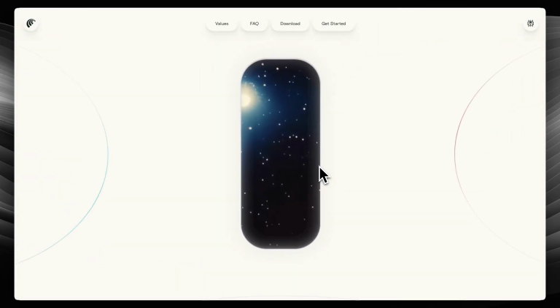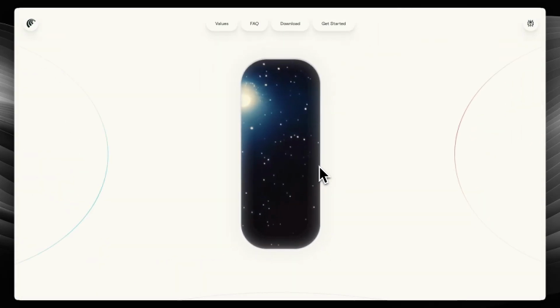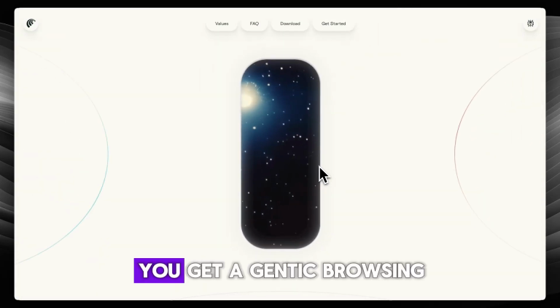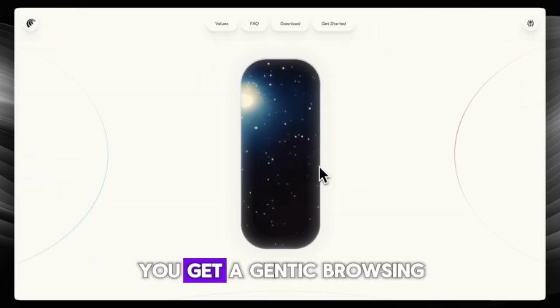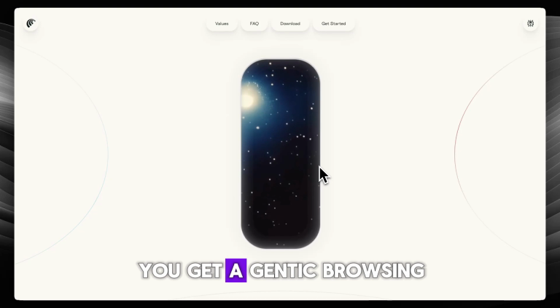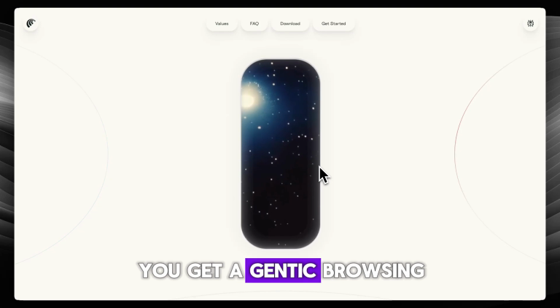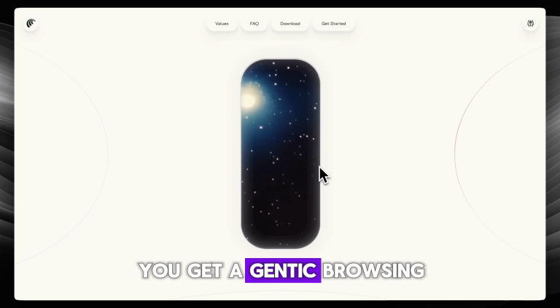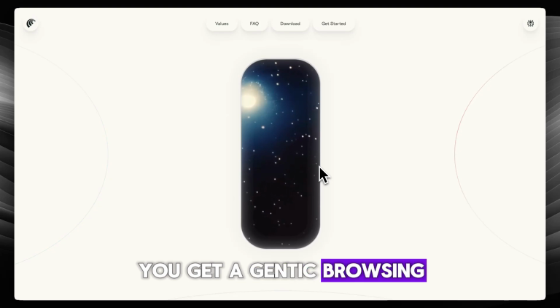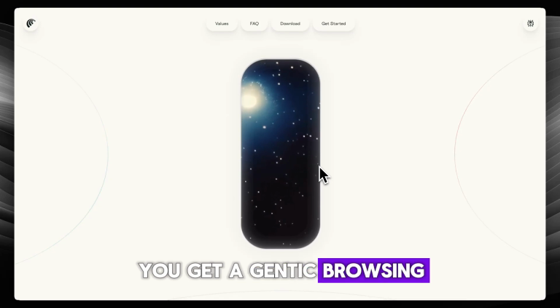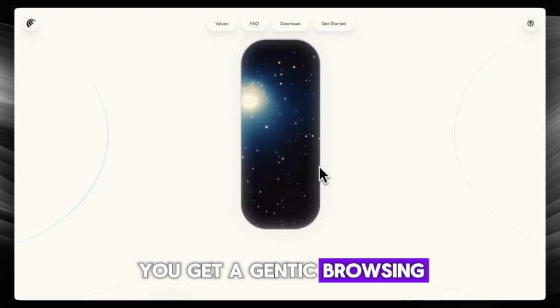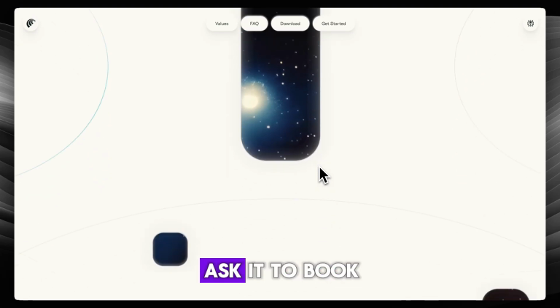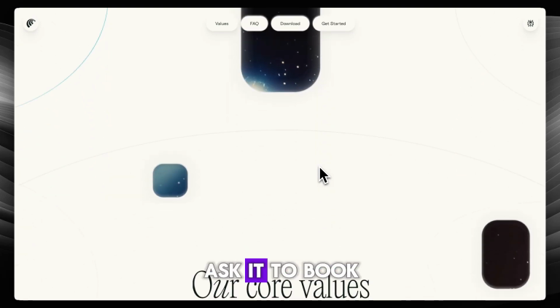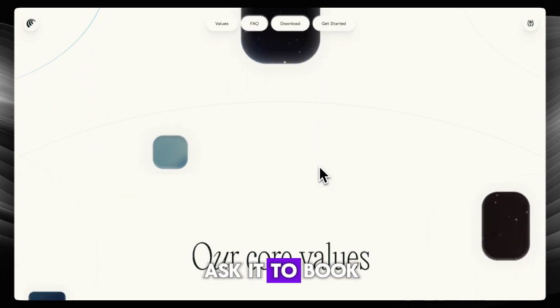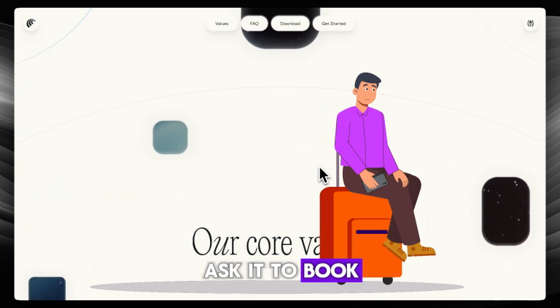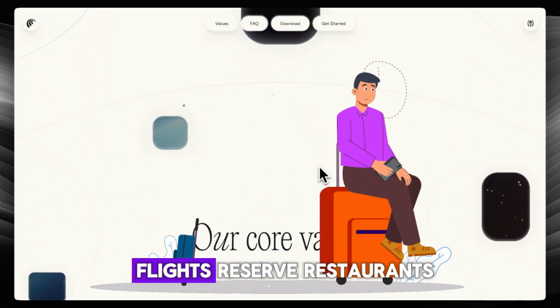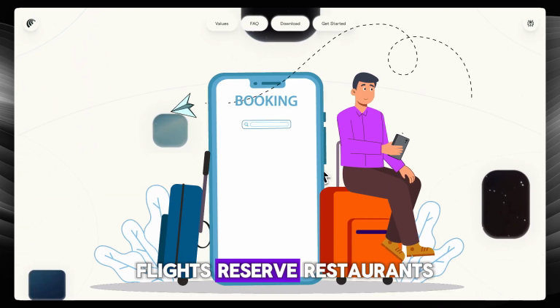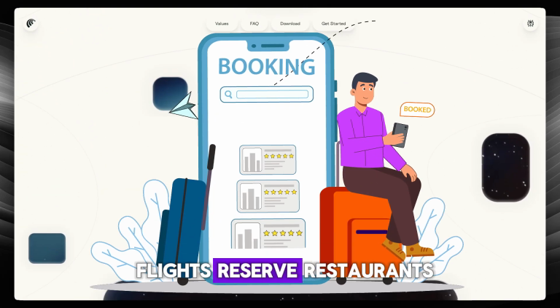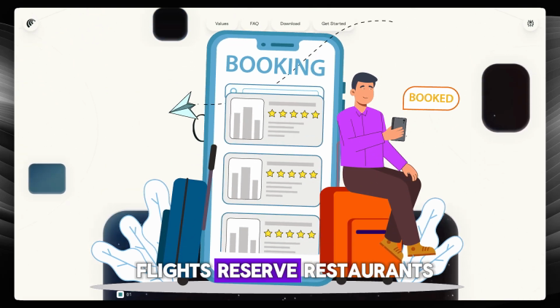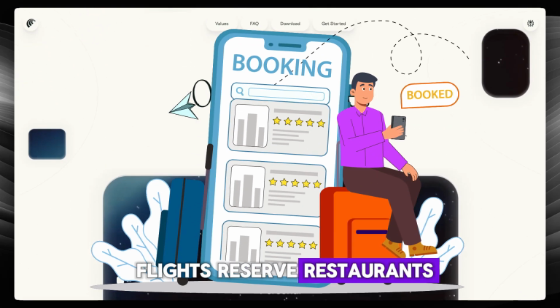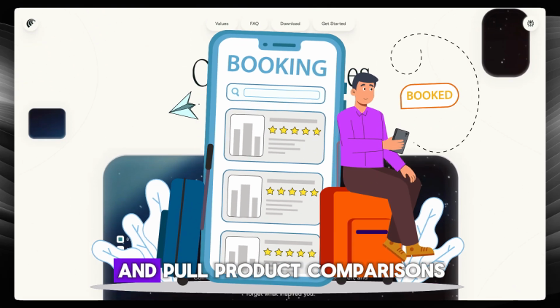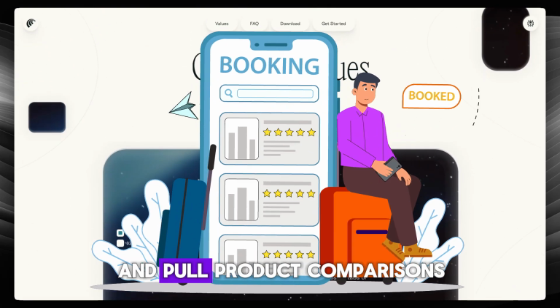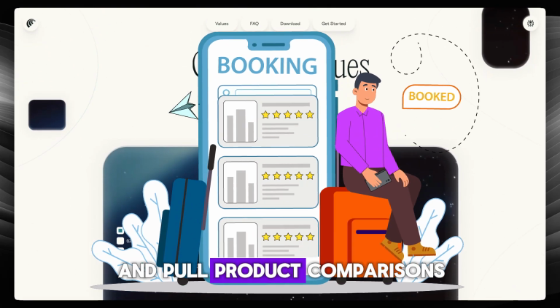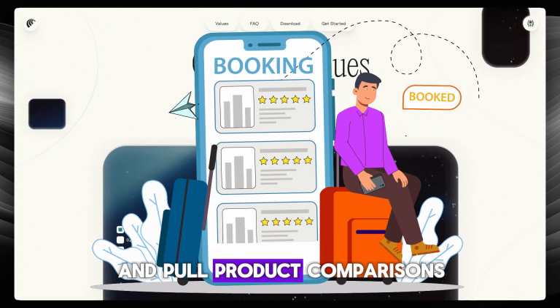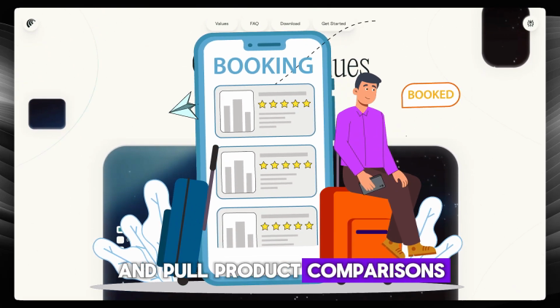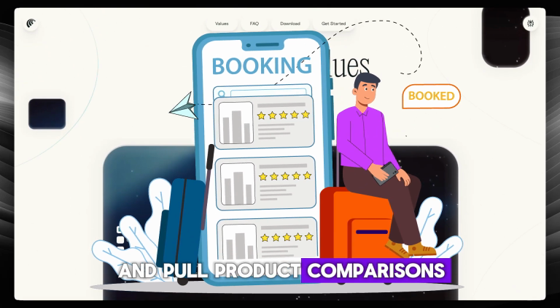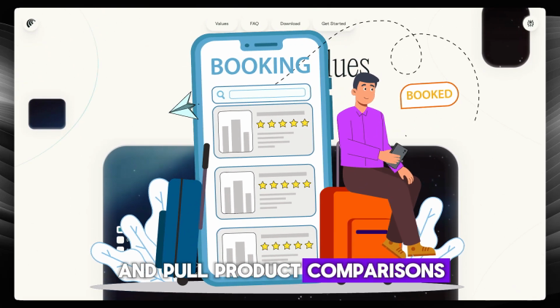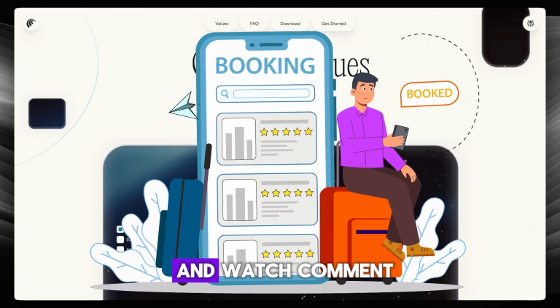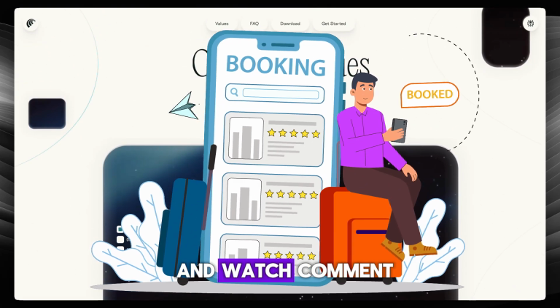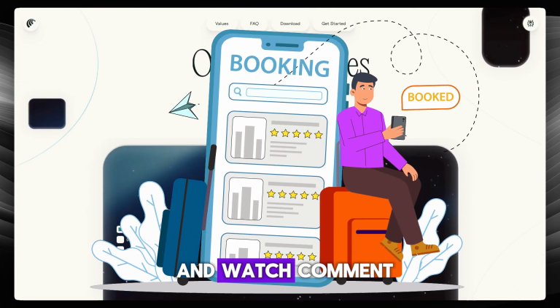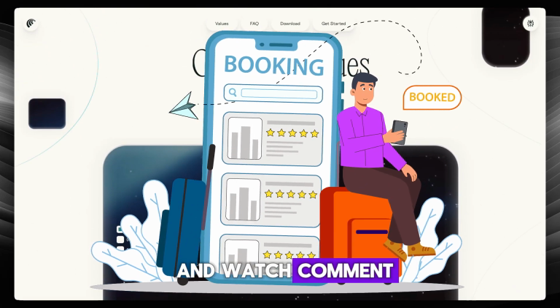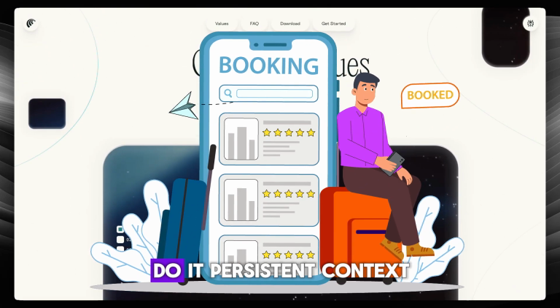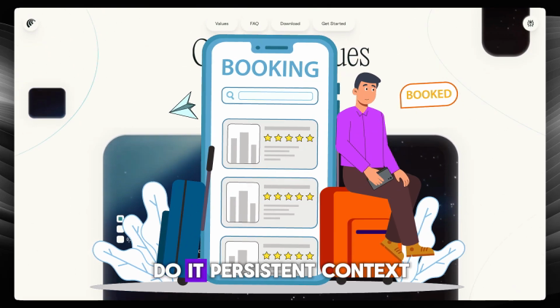You get agentic browsing — ask it to book flights, reserve restaurants, and pull product comparisons, and watch Comet do it.